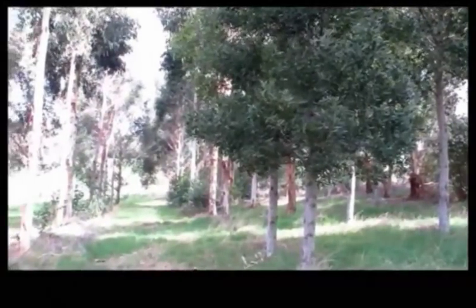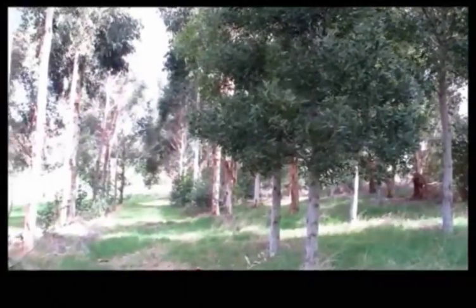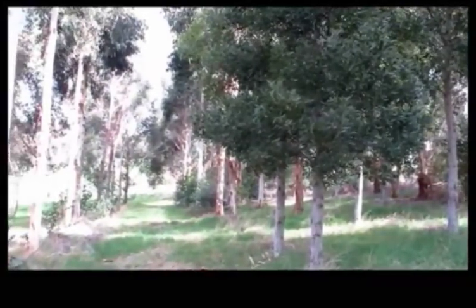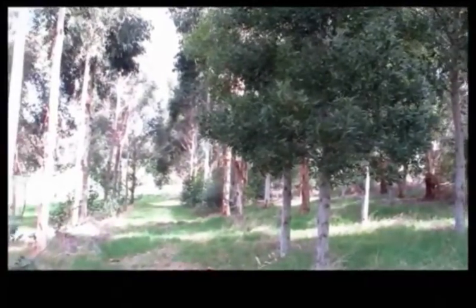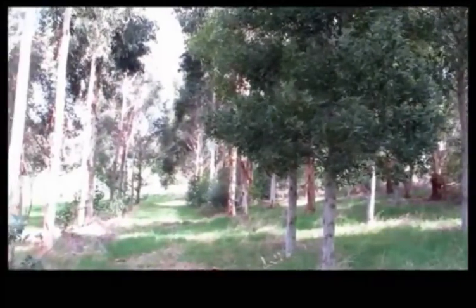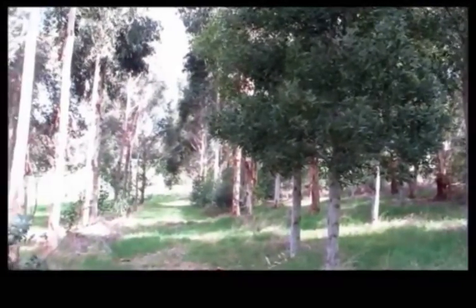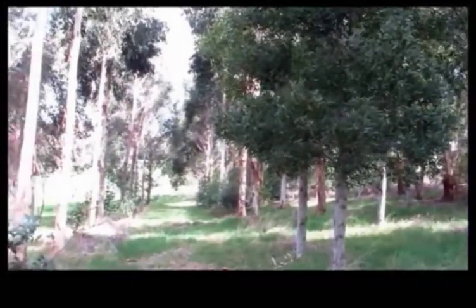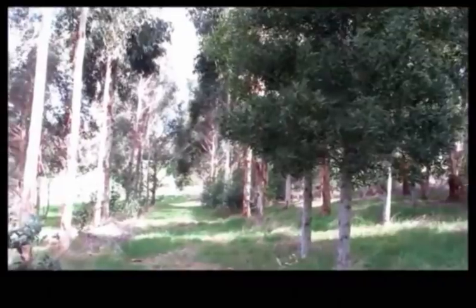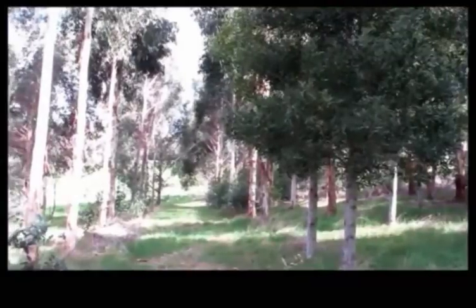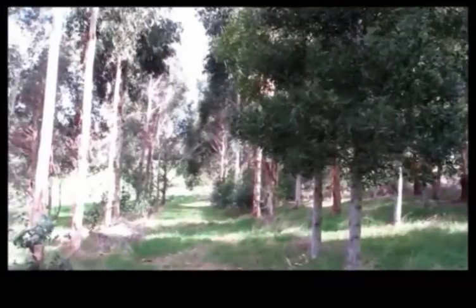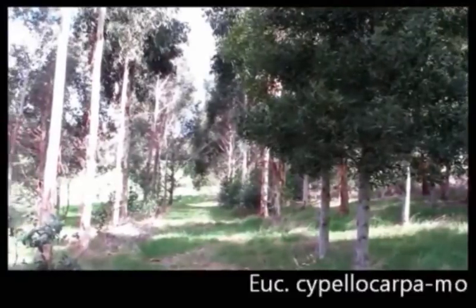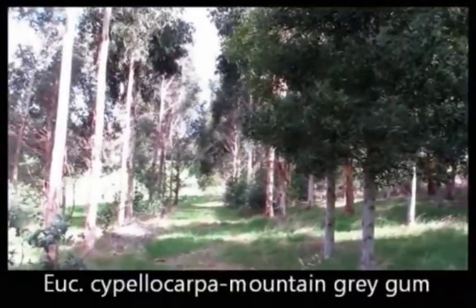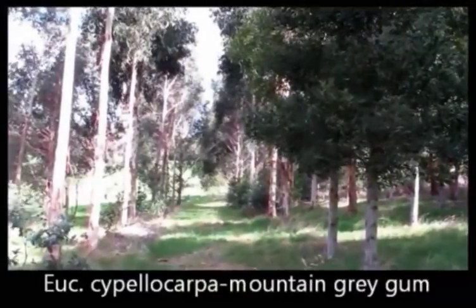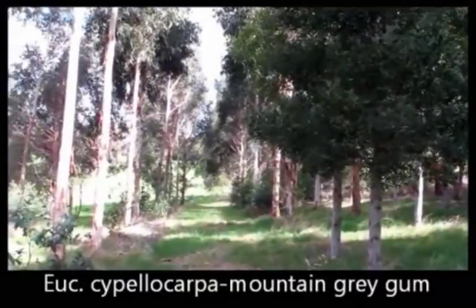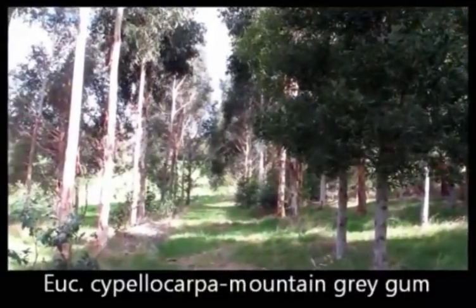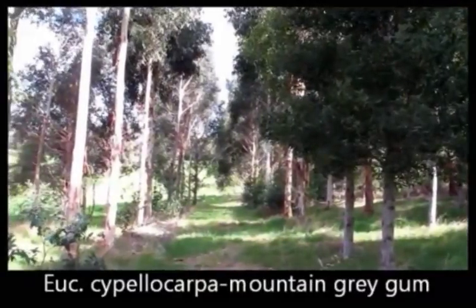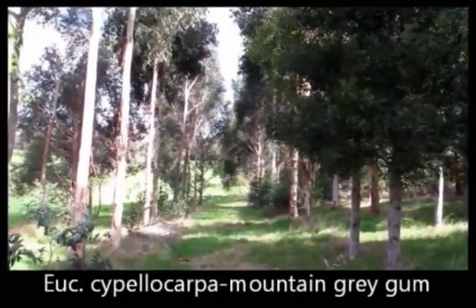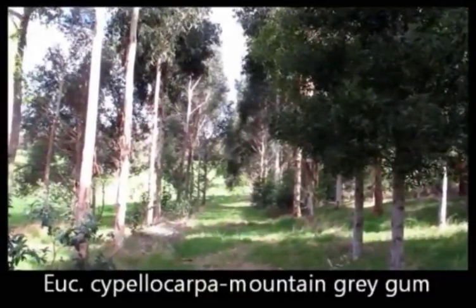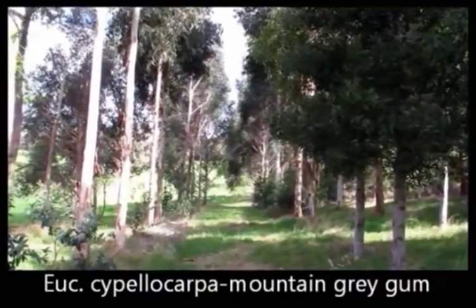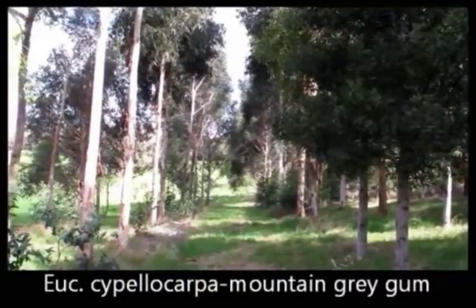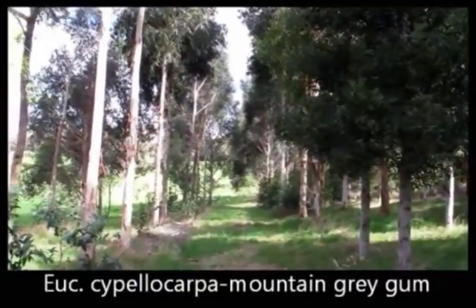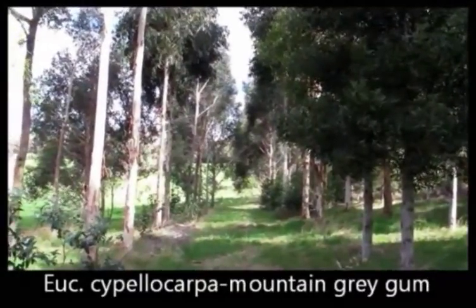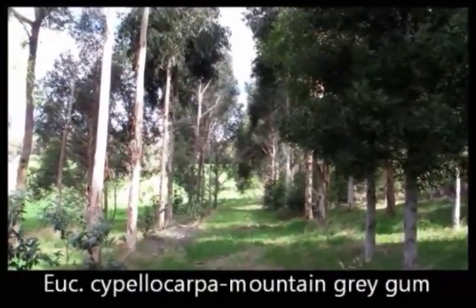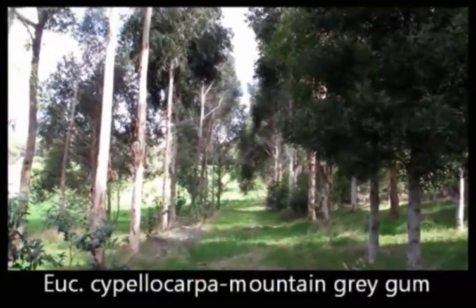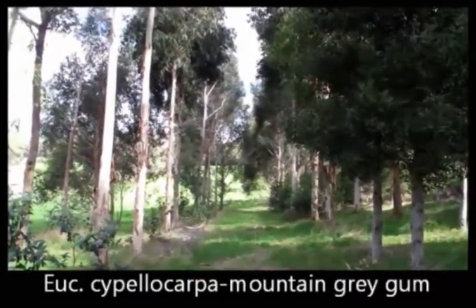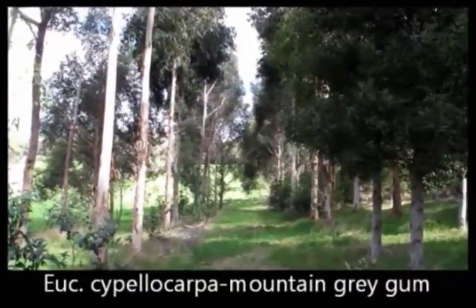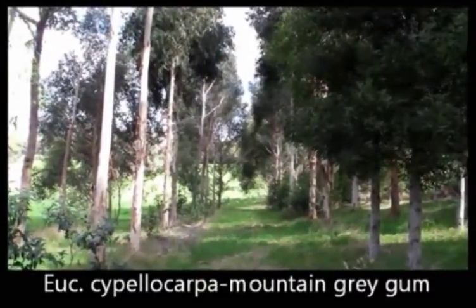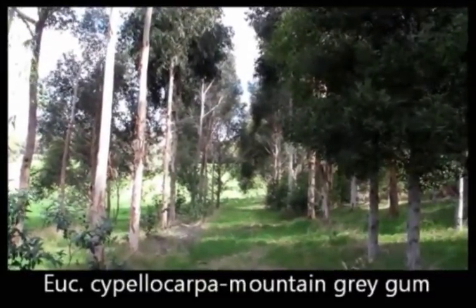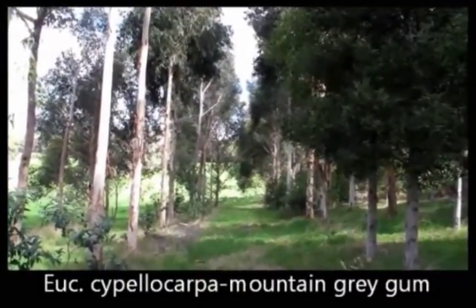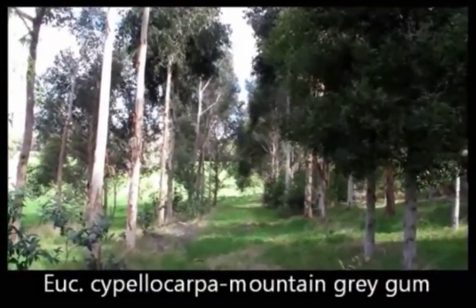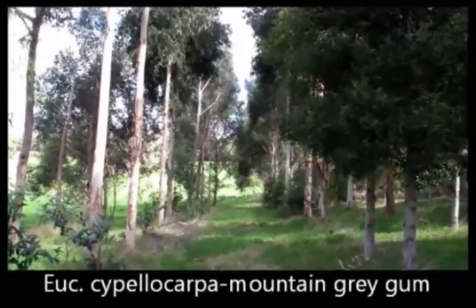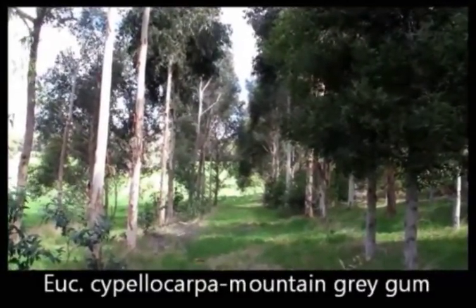There are our pruned trees – blackwoods on the right, mountain grey gum on the left. Nice and straight and tall.